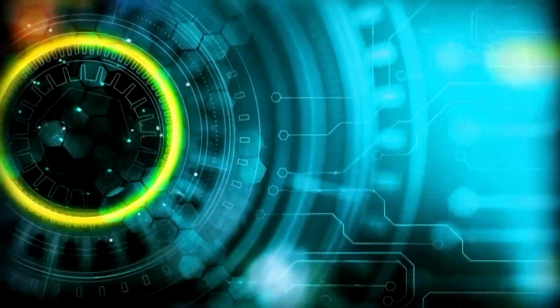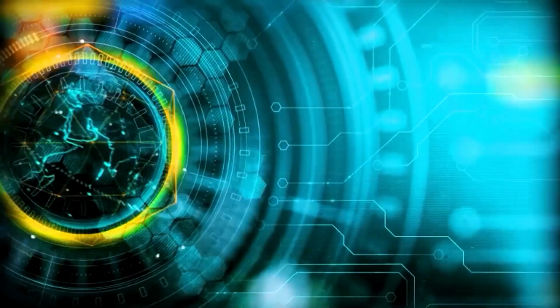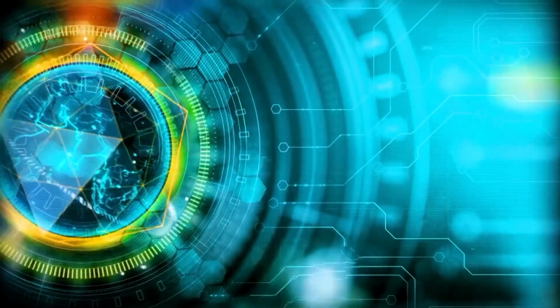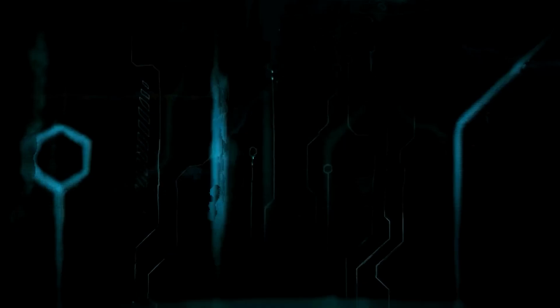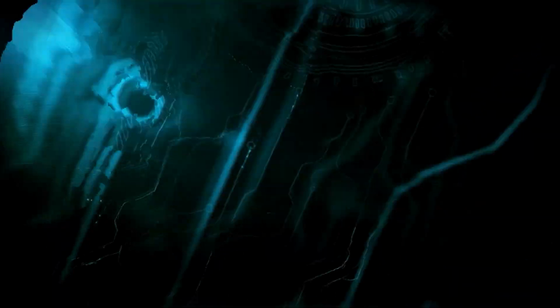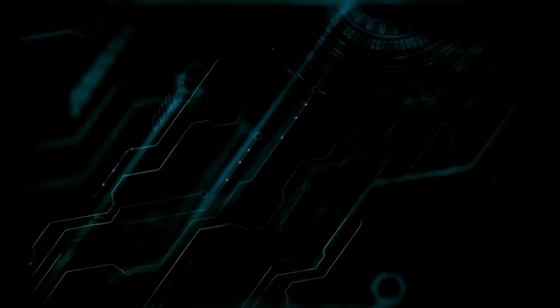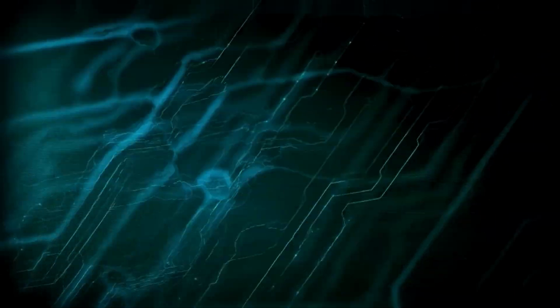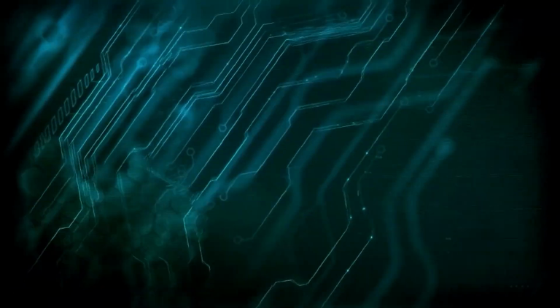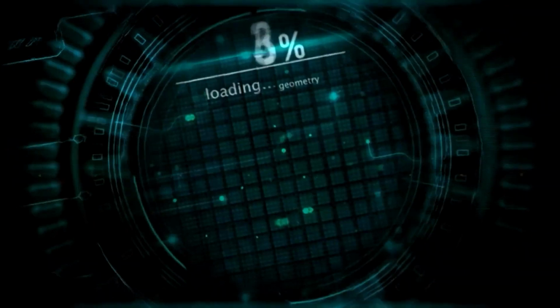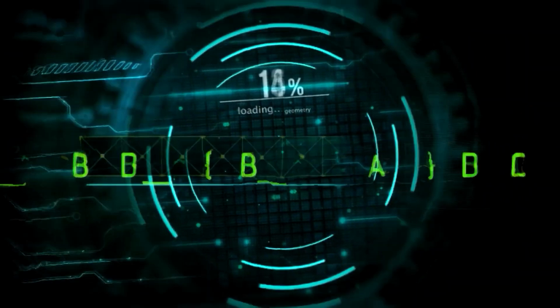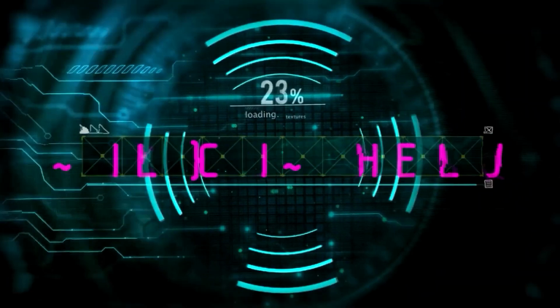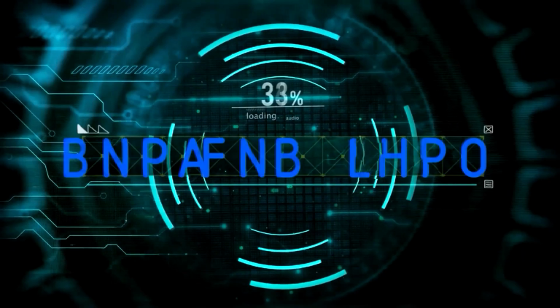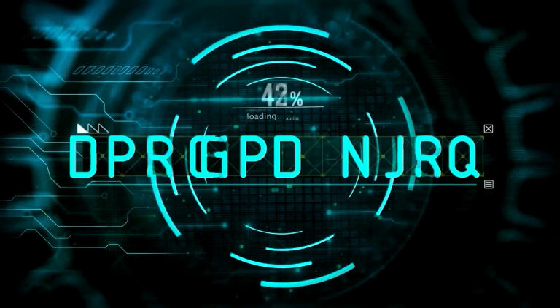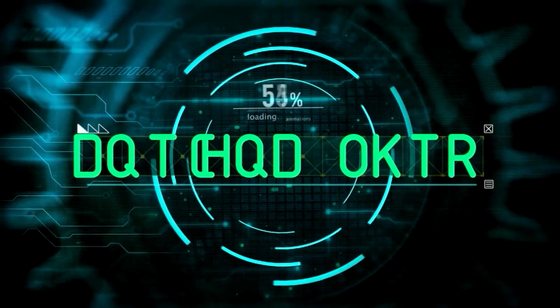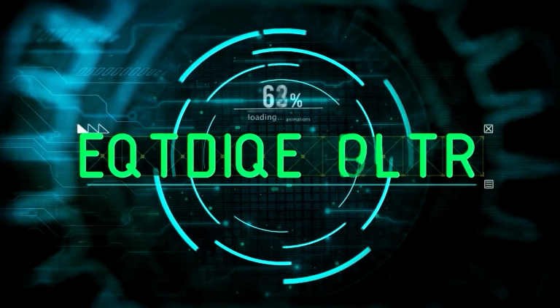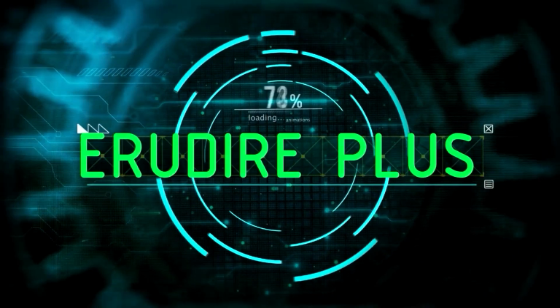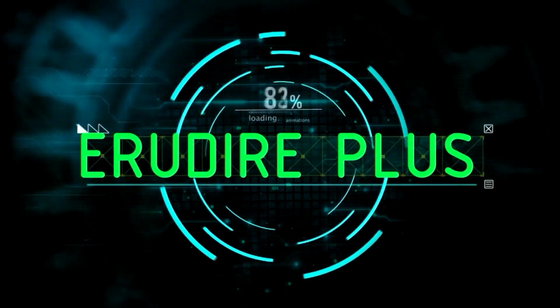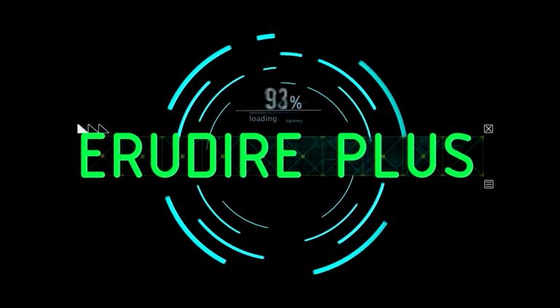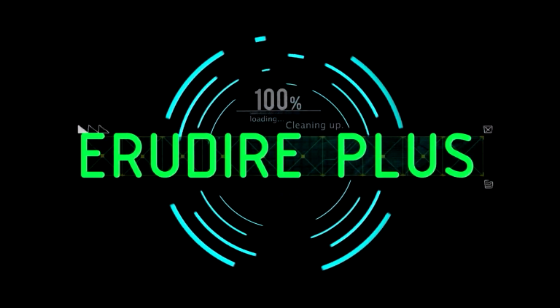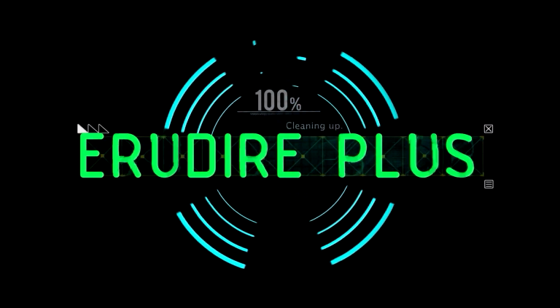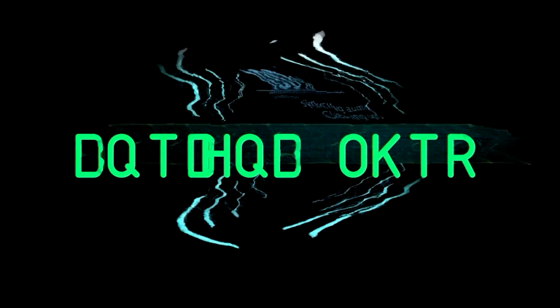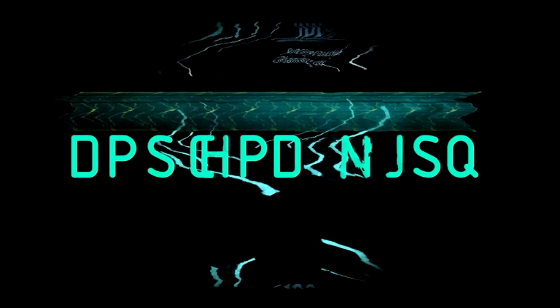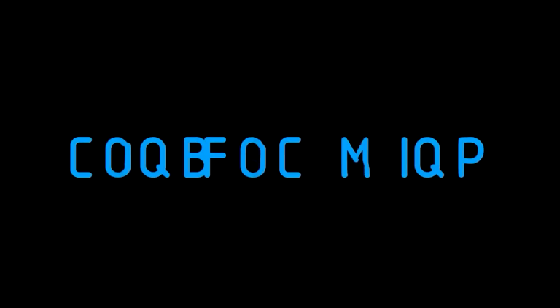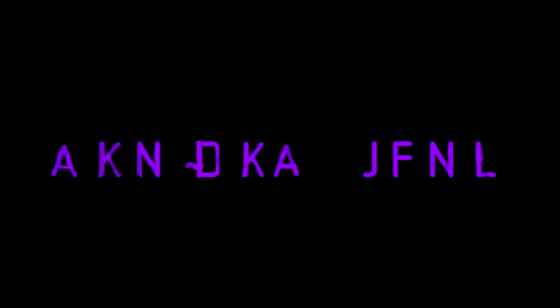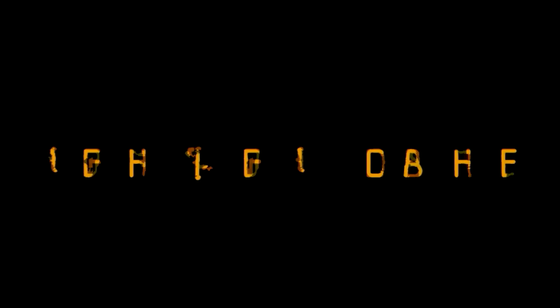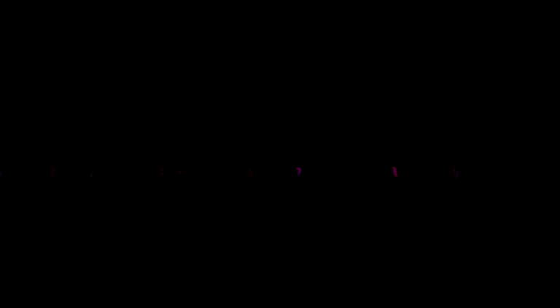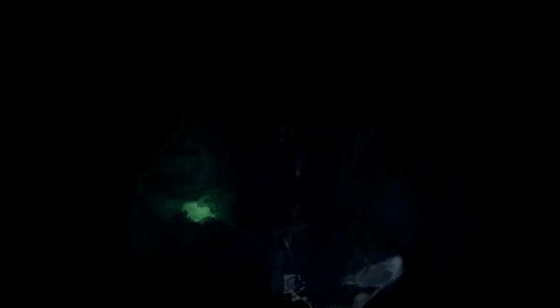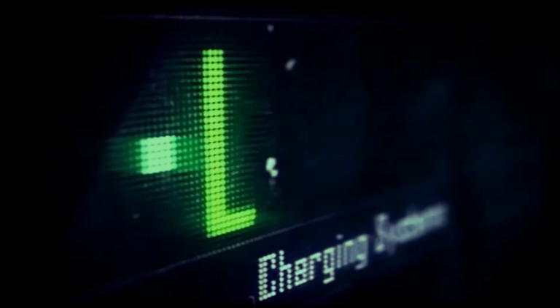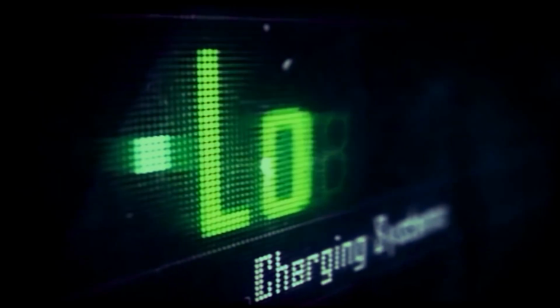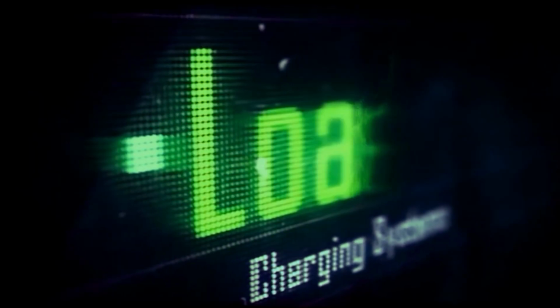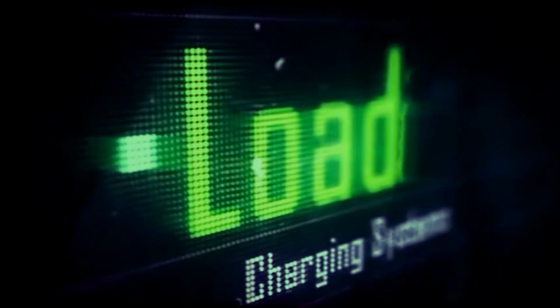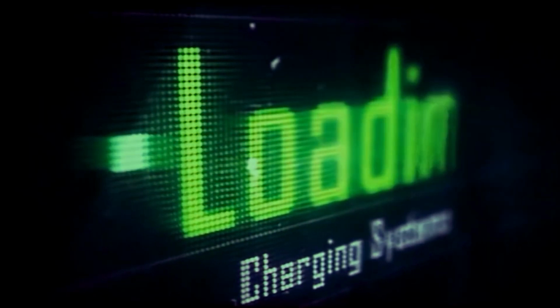Hi everyone, this is Professor Majumdar and you are watching UDA Plus, the Professional CAD-CAM Solution Provider. Let's get started.